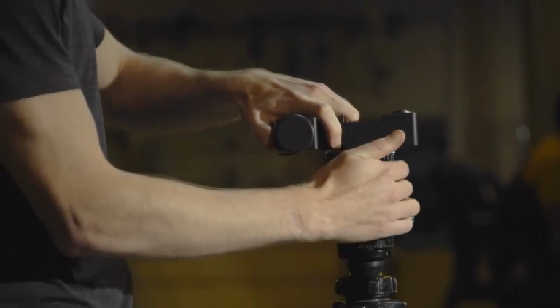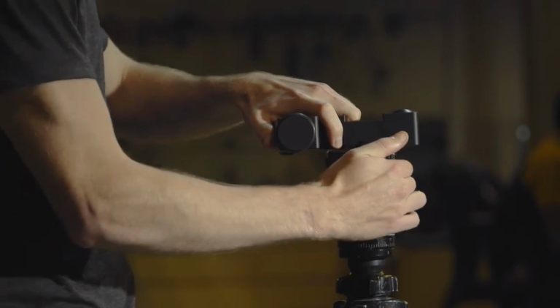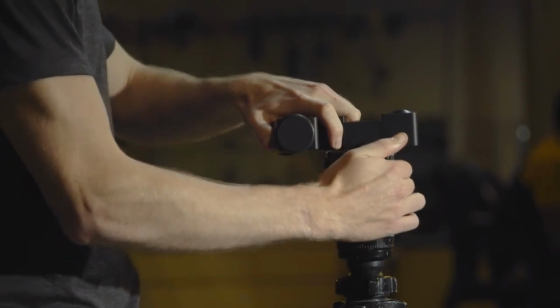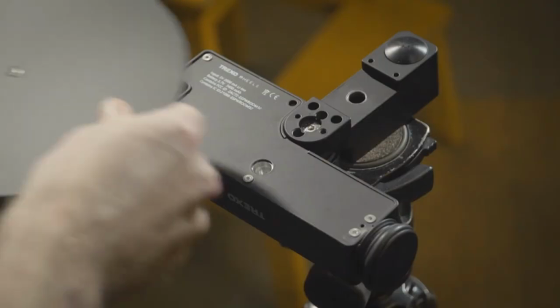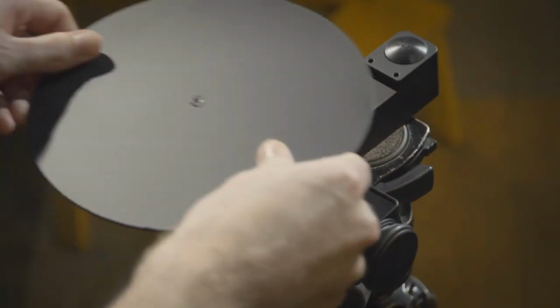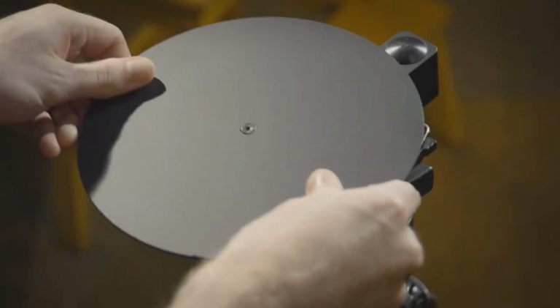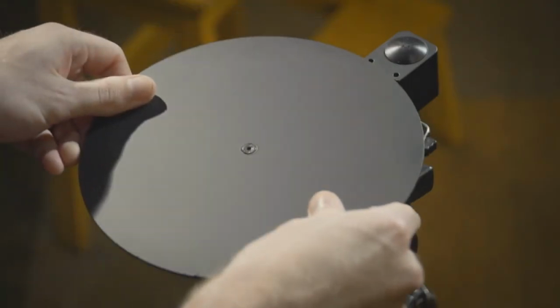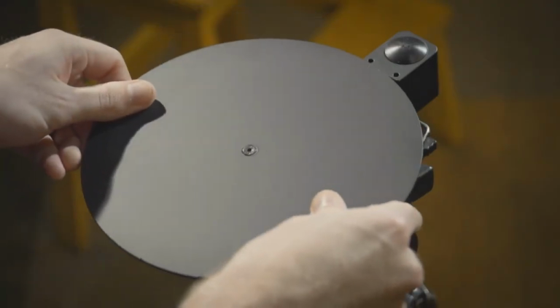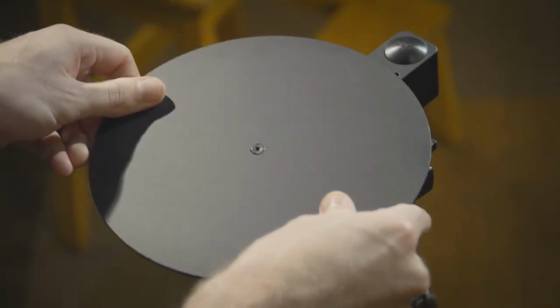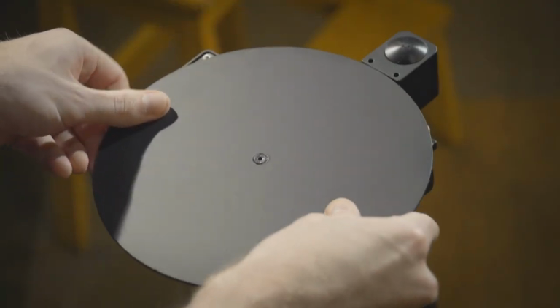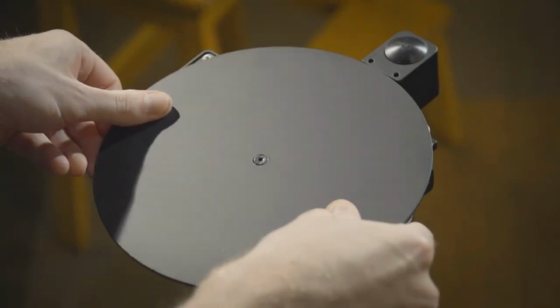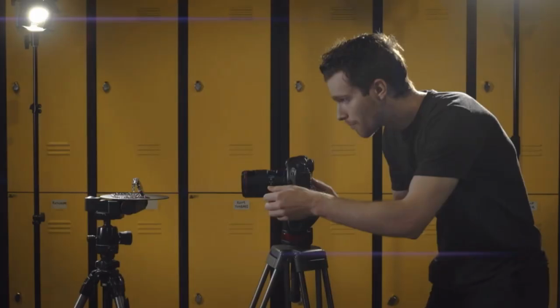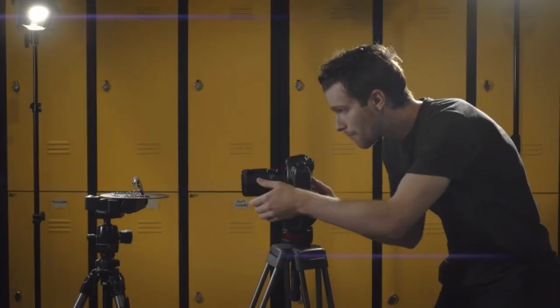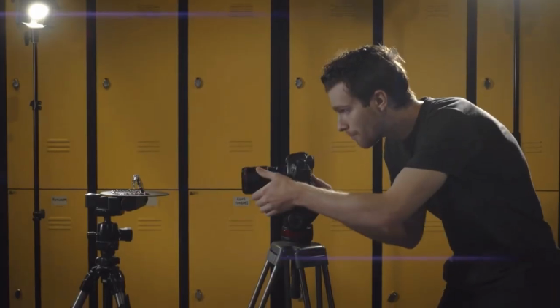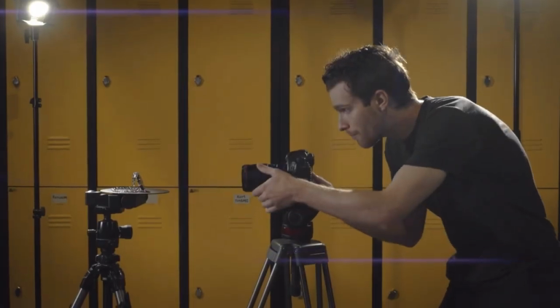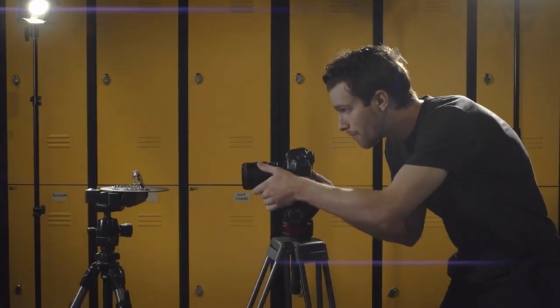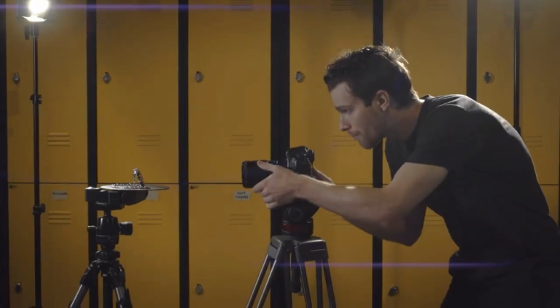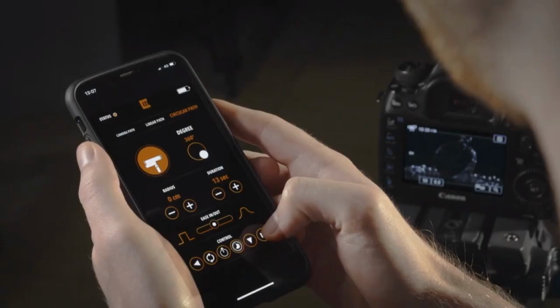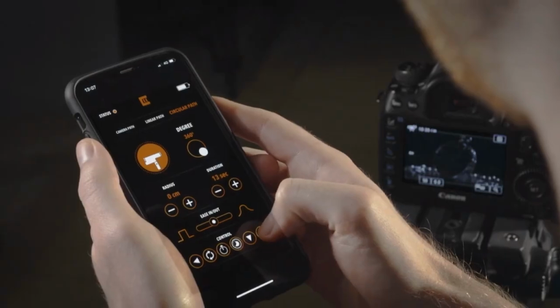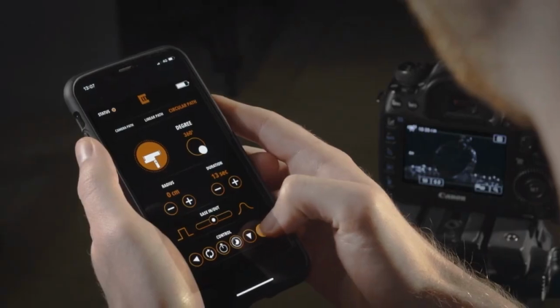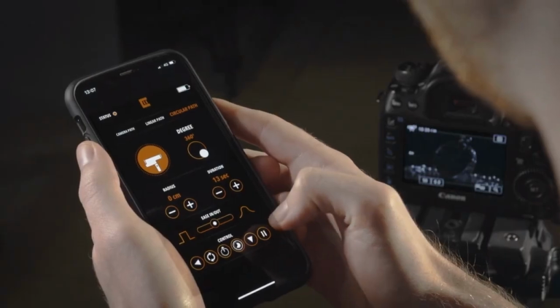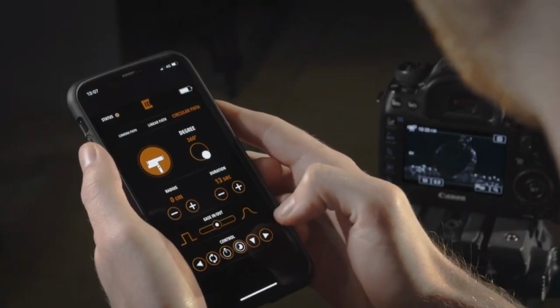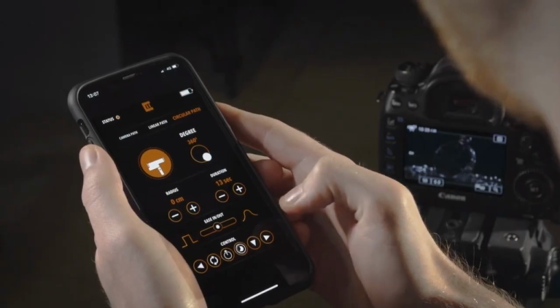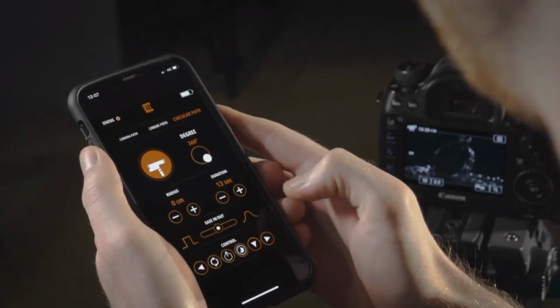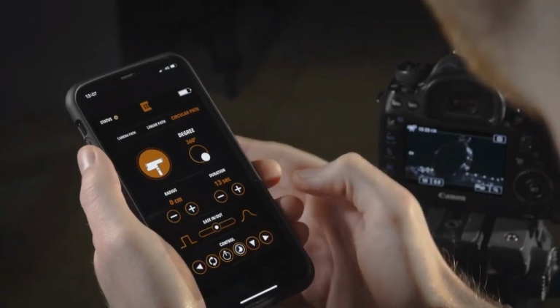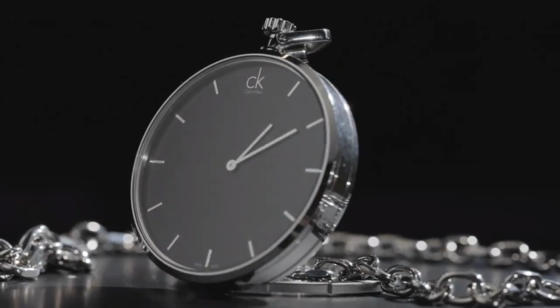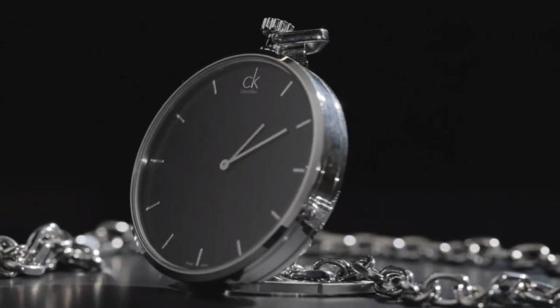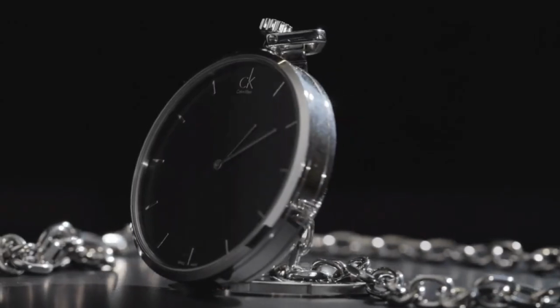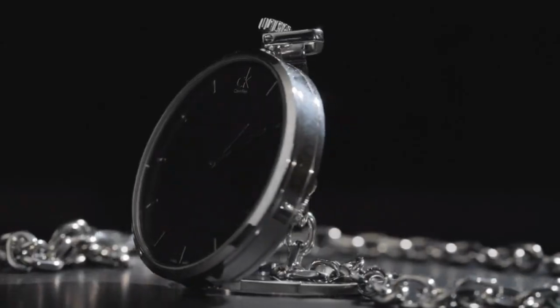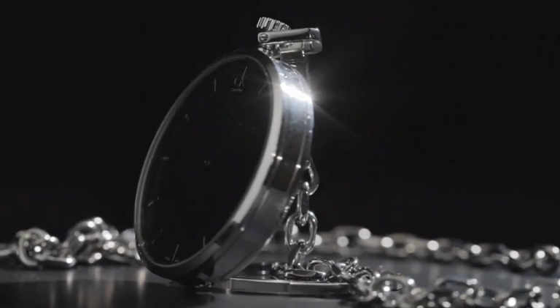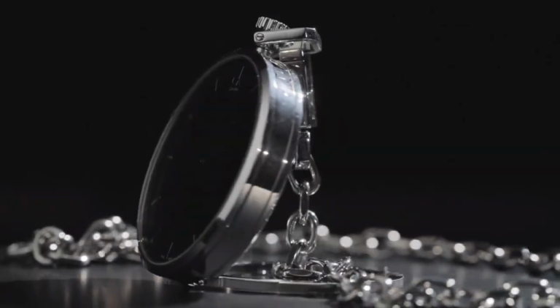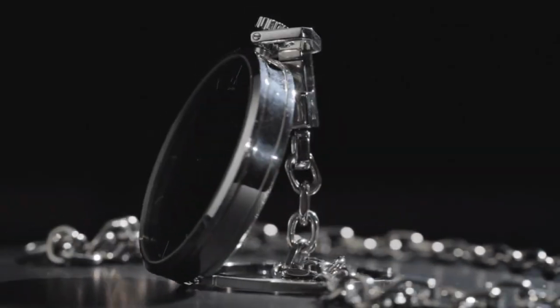With the turntable kit, you can use Trexo Wheels as a product turntable for 360 photography and videos.